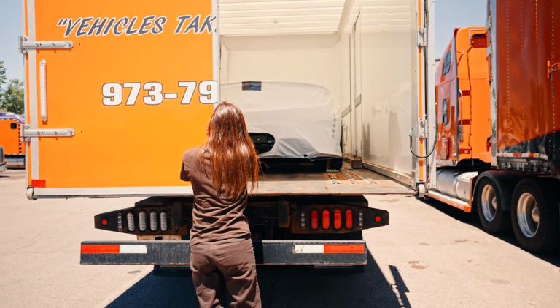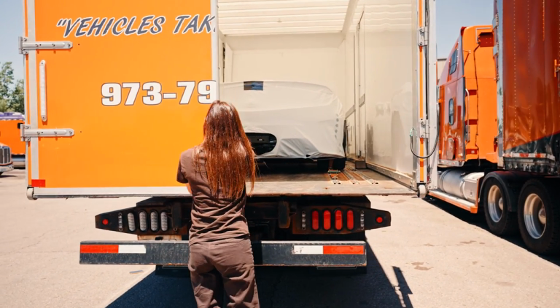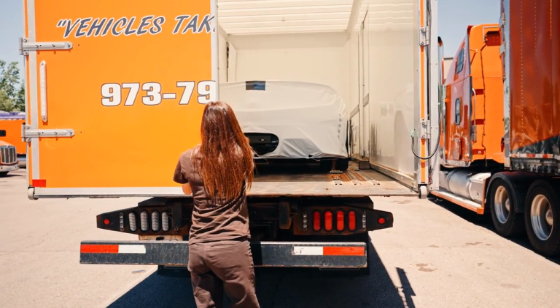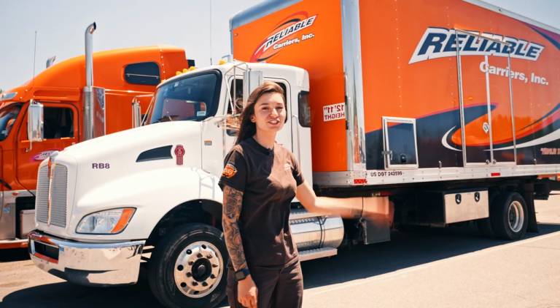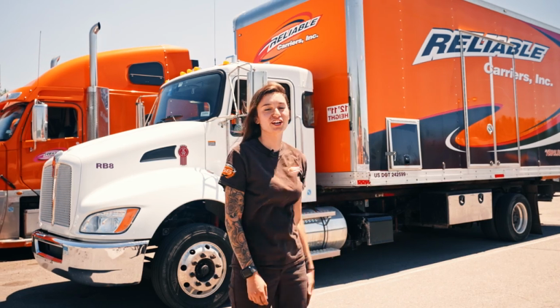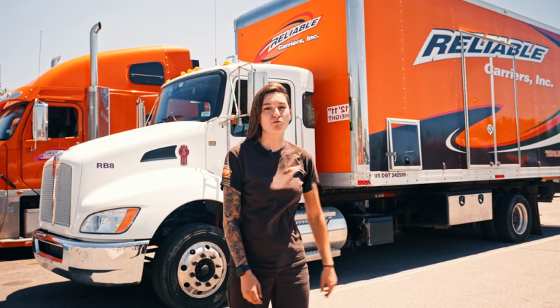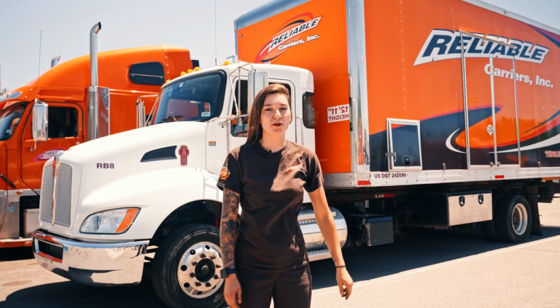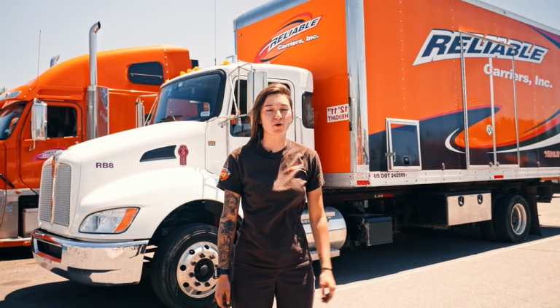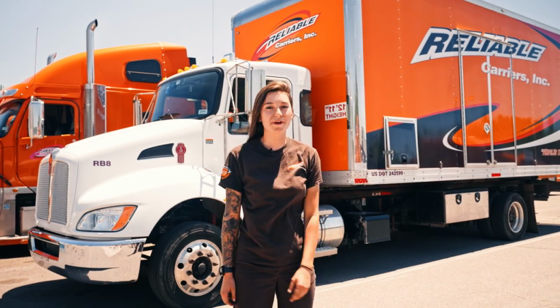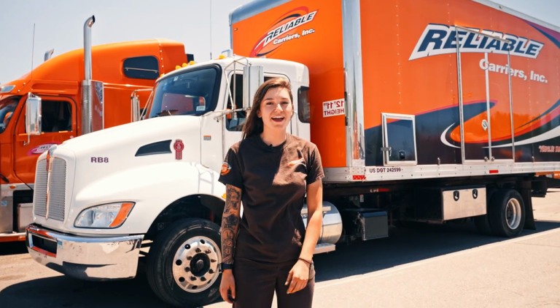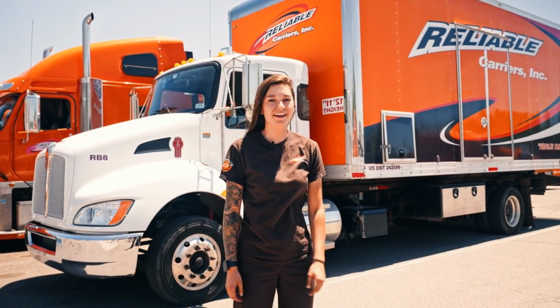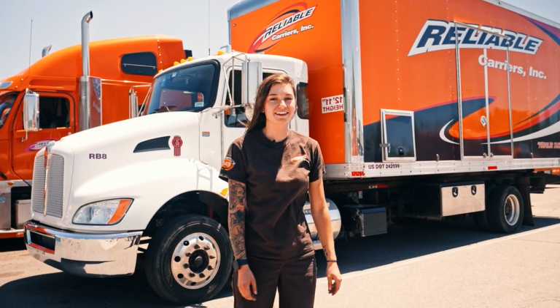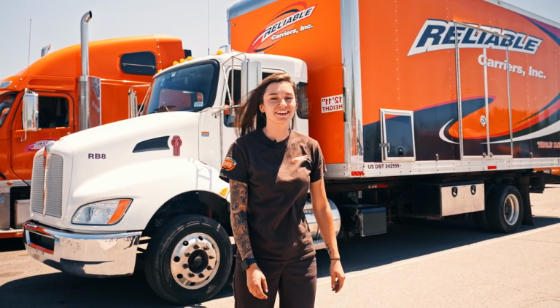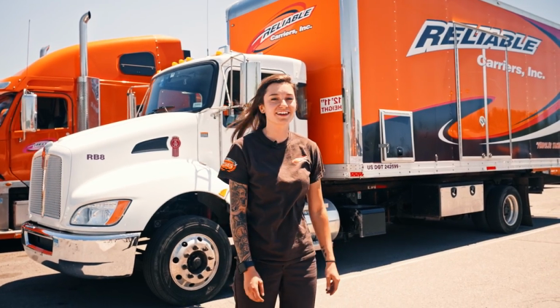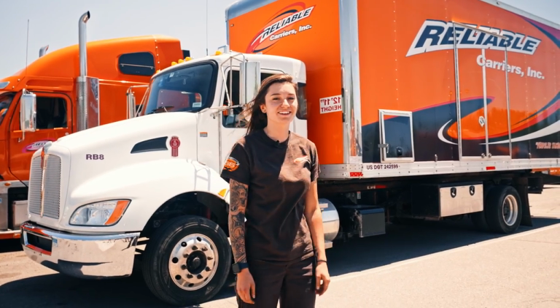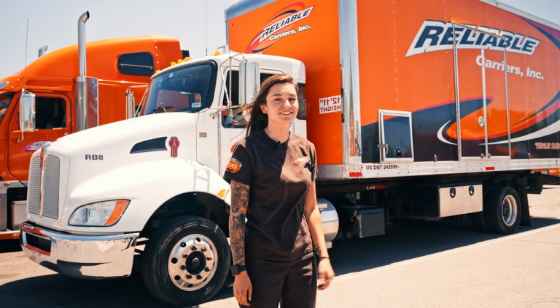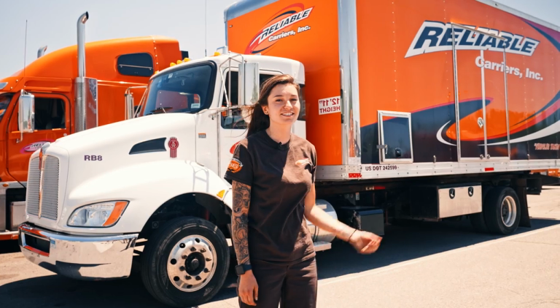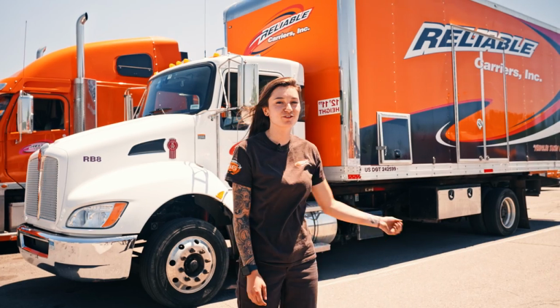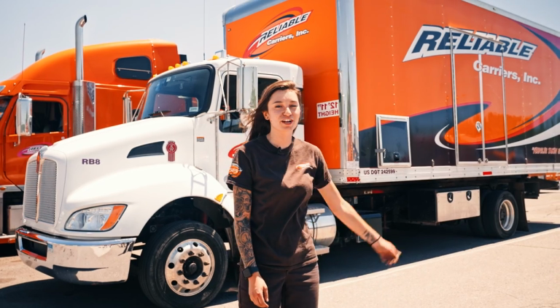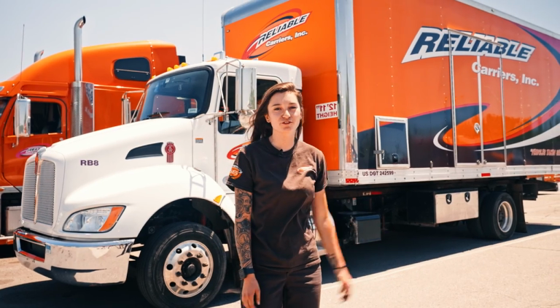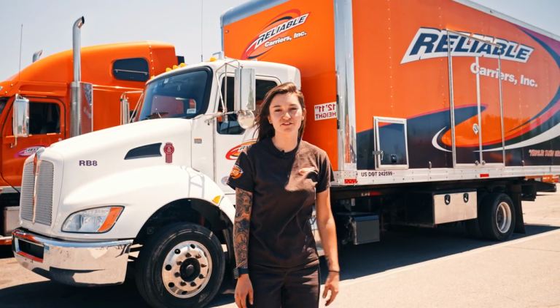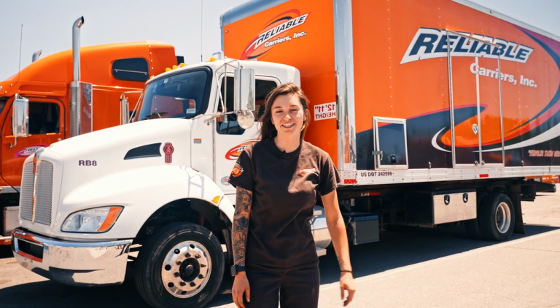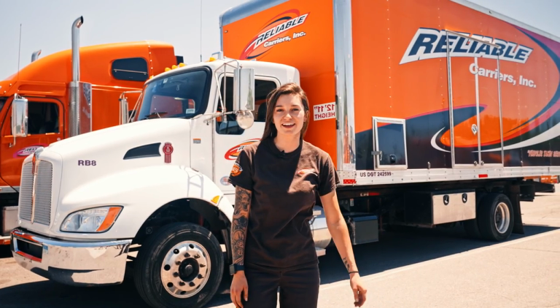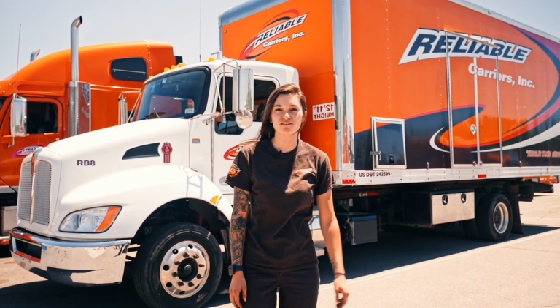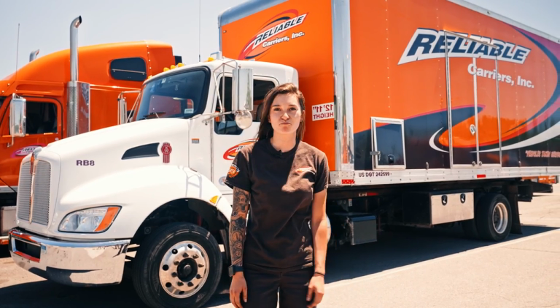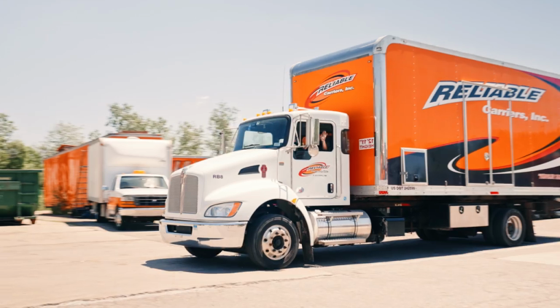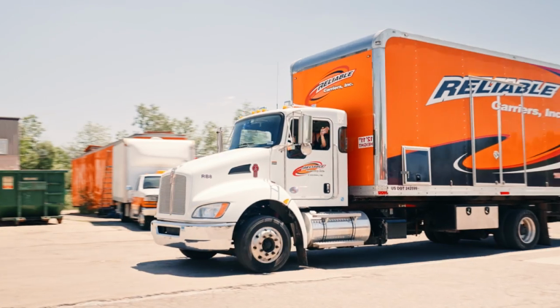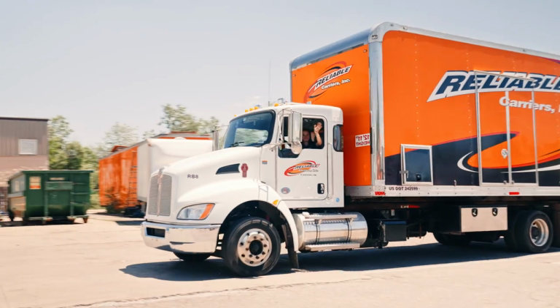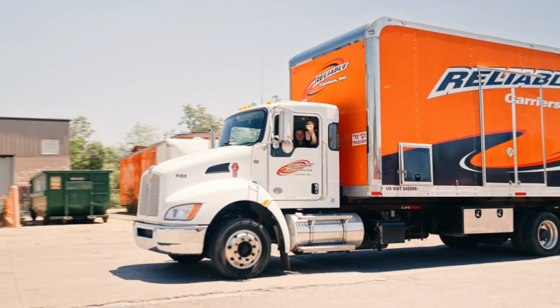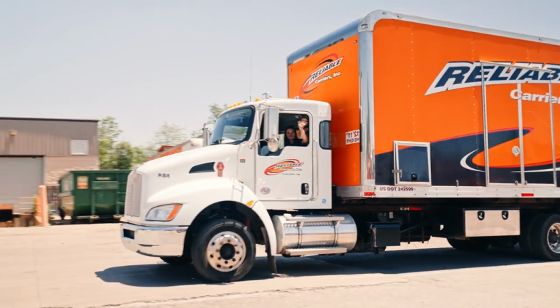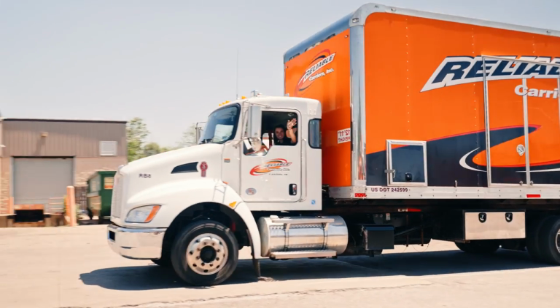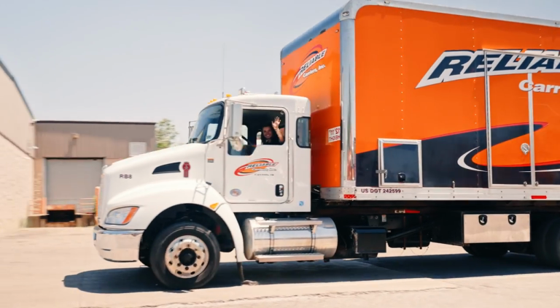Thanks for checking out my rollback and seeing what I do every day. See you next time.